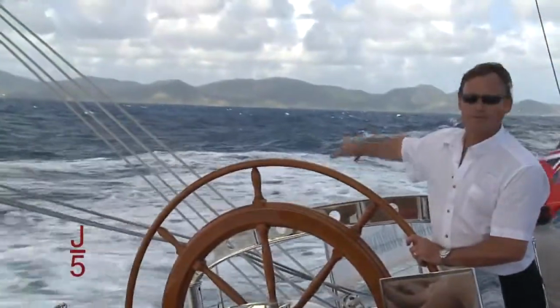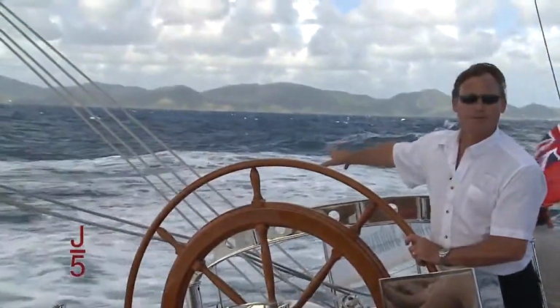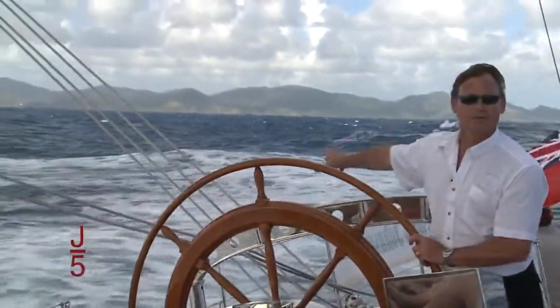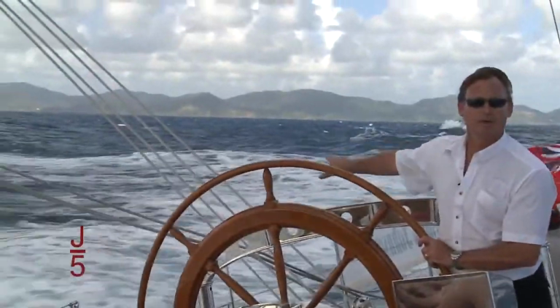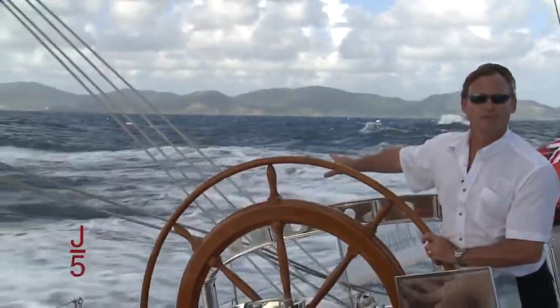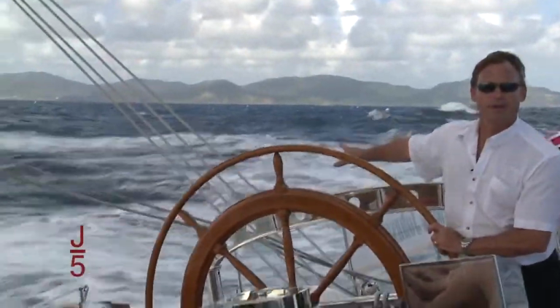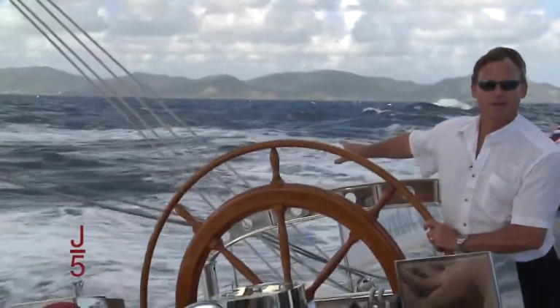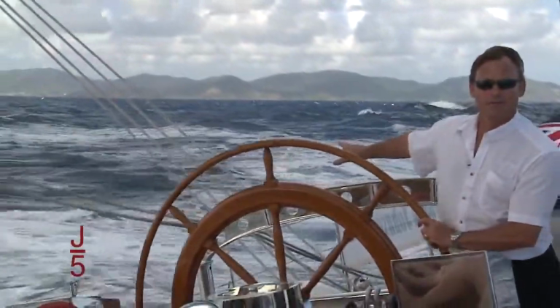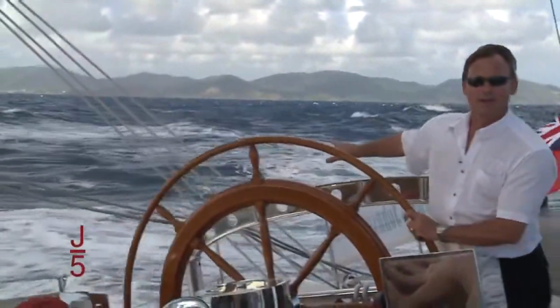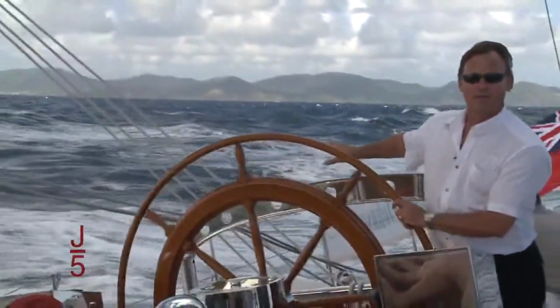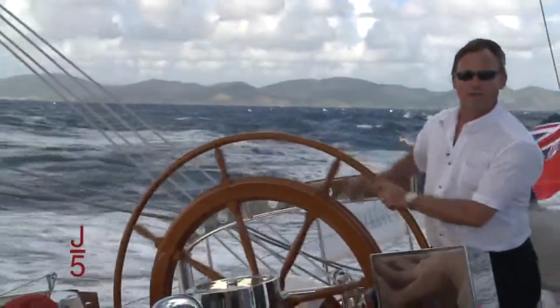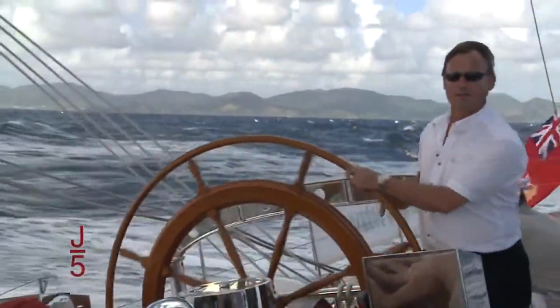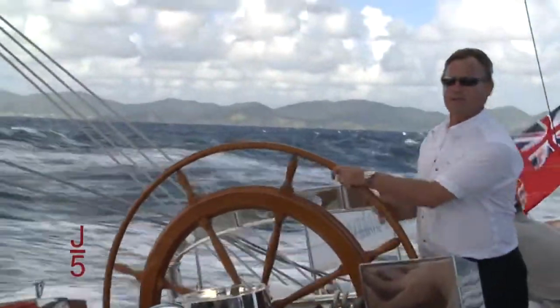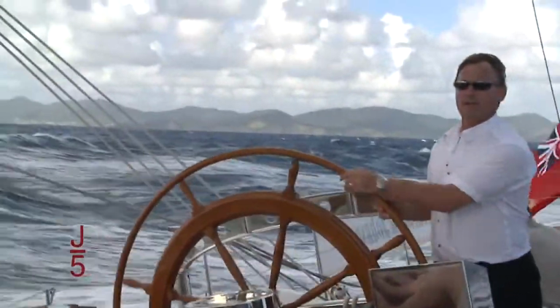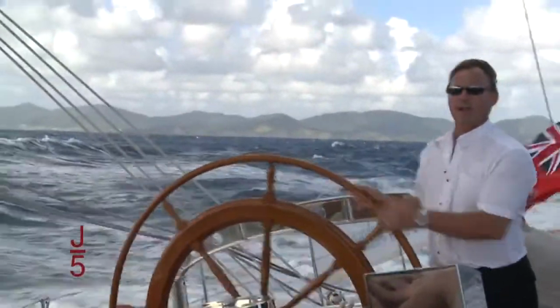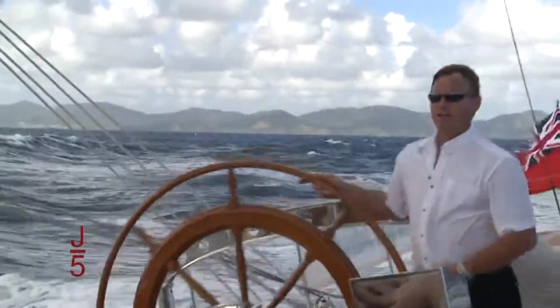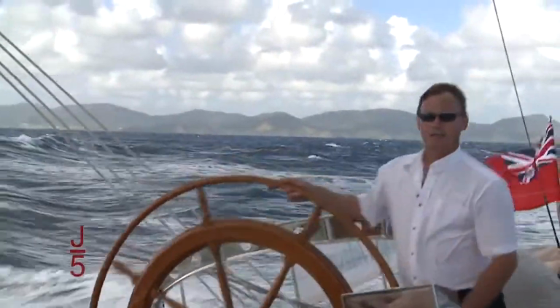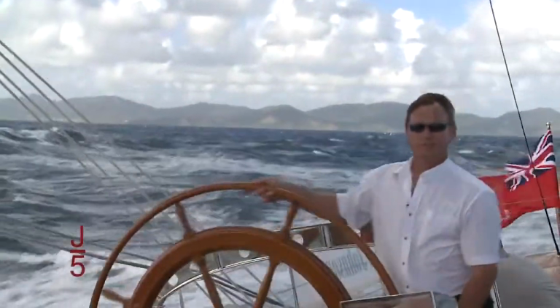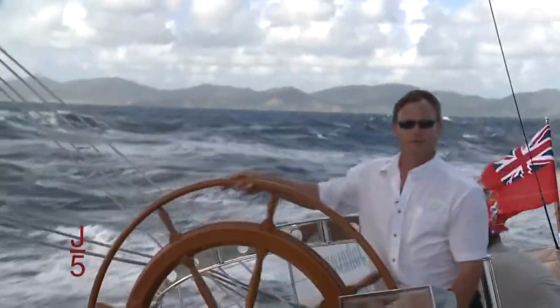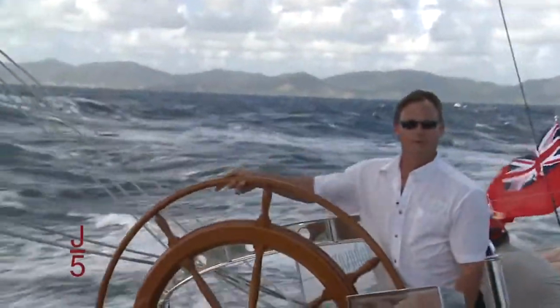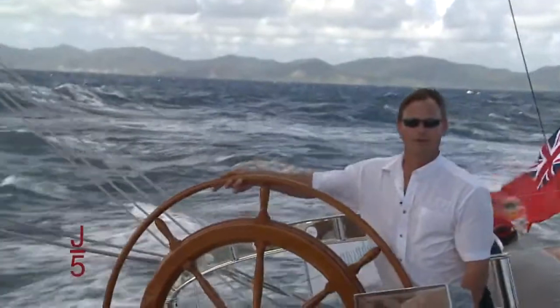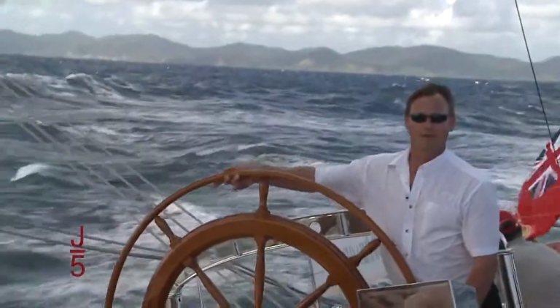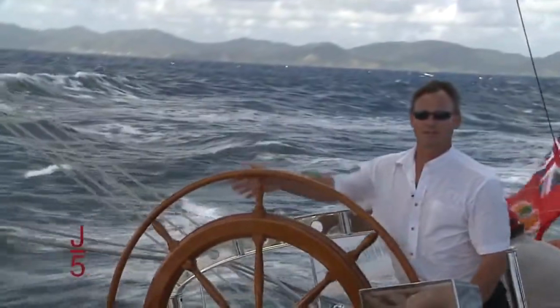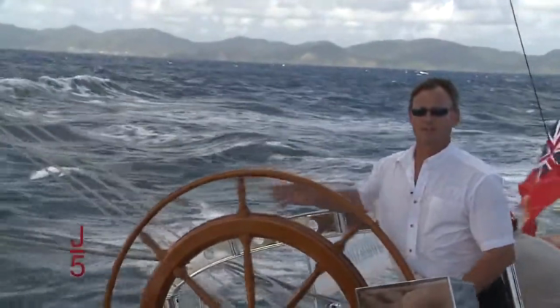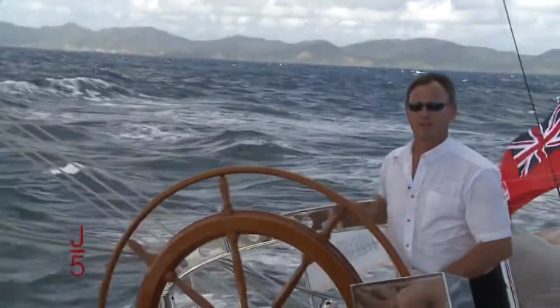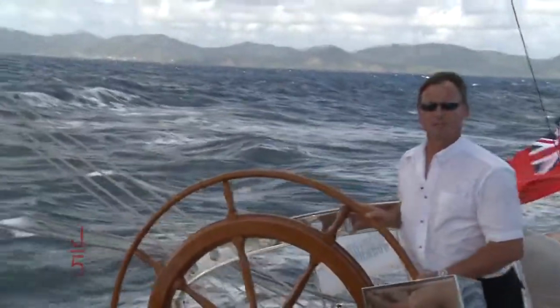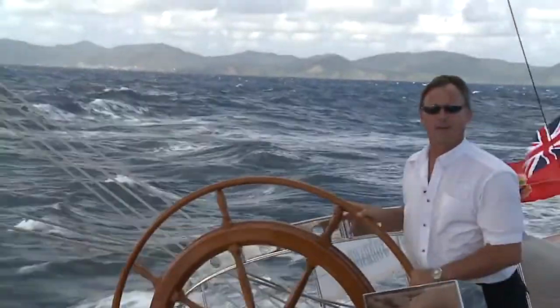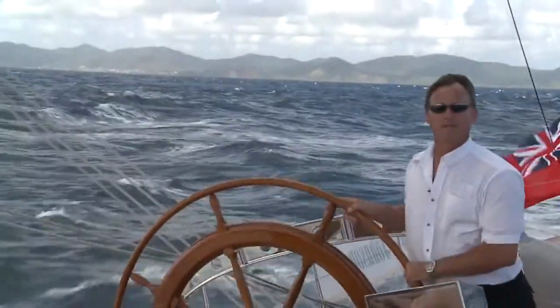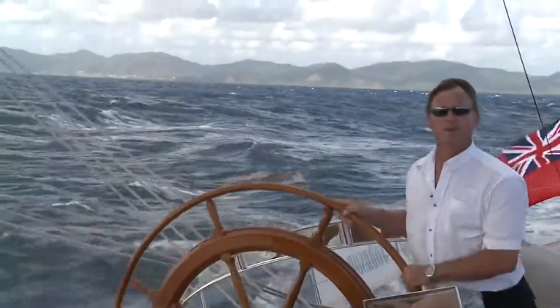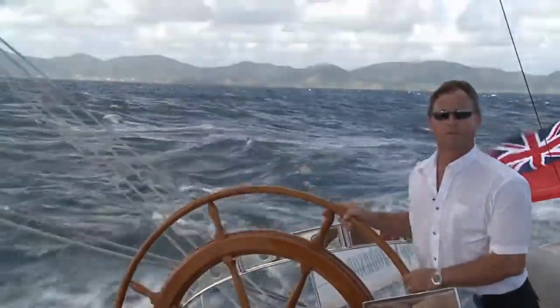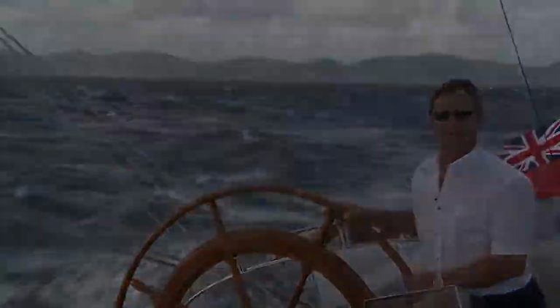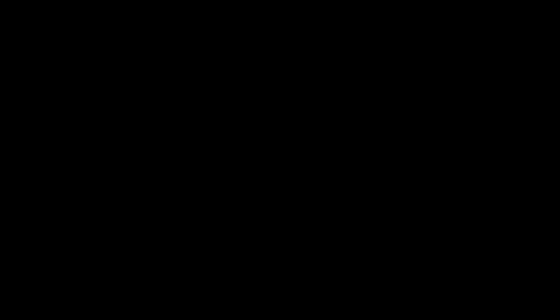You can see how much we've got in the way of waves and wind, and she's moving along very, very smoothly — barely having to move the wheel.